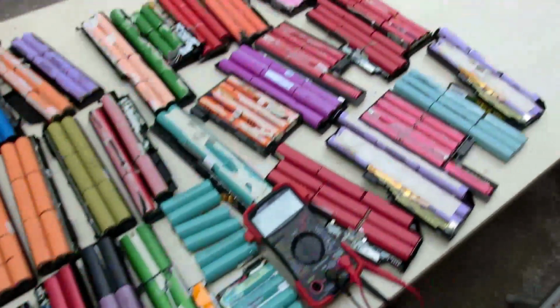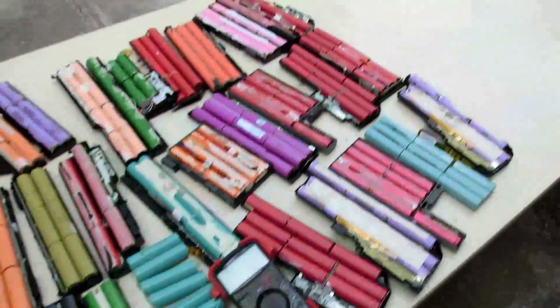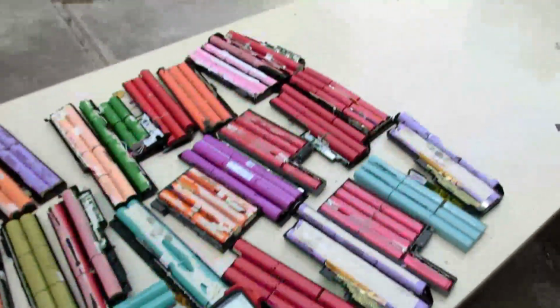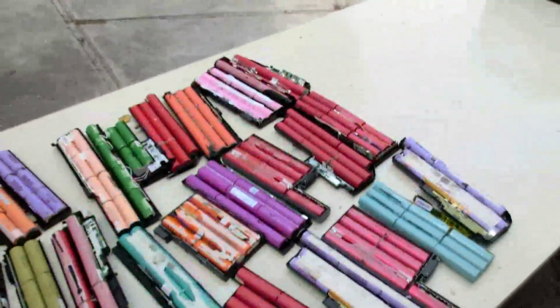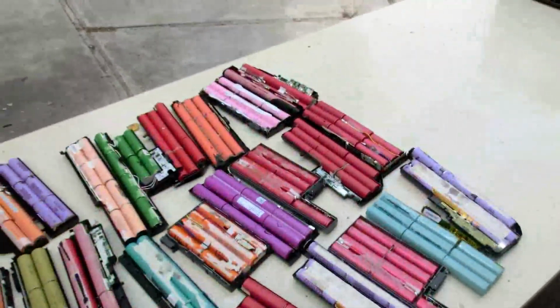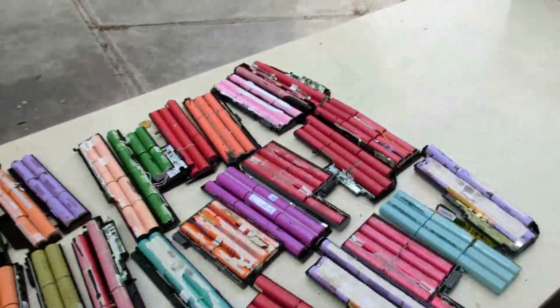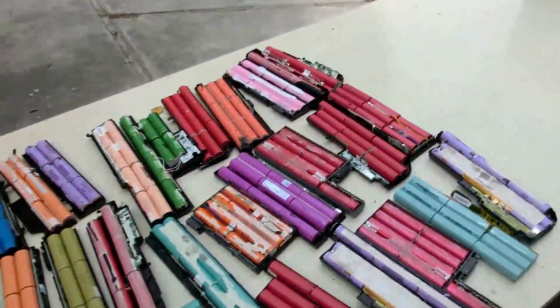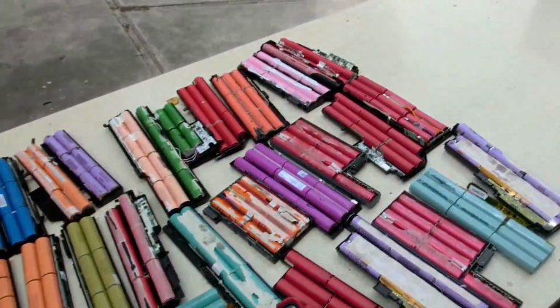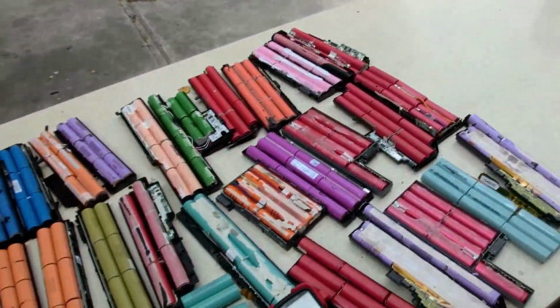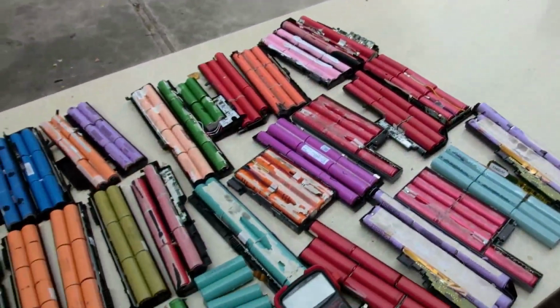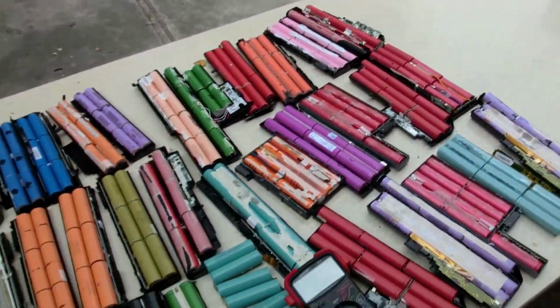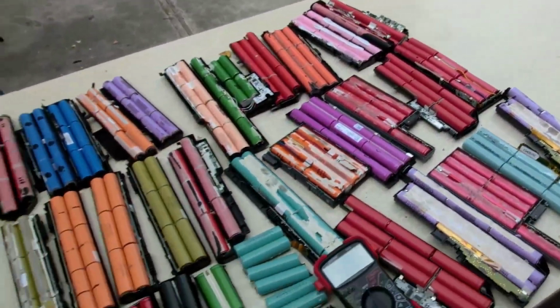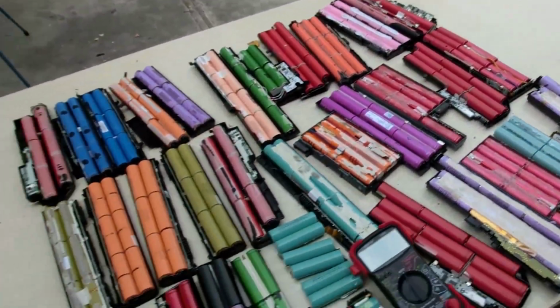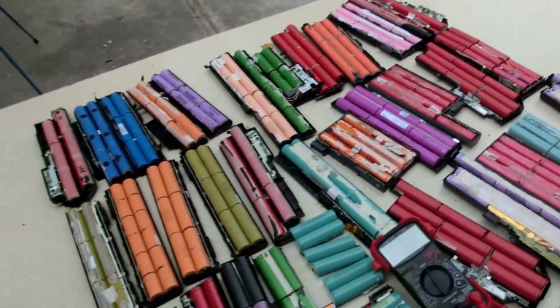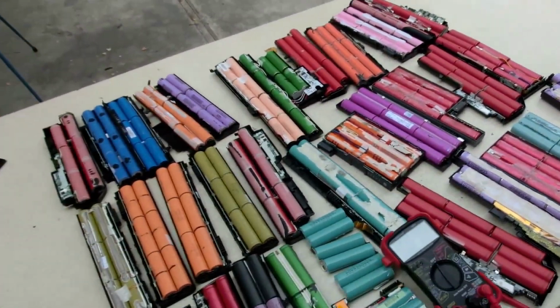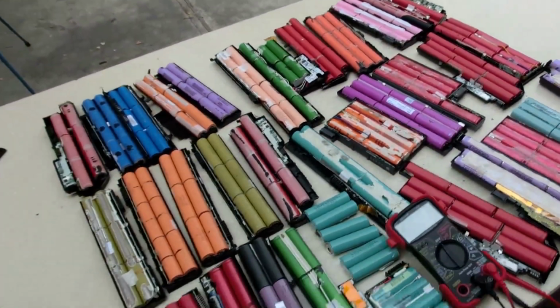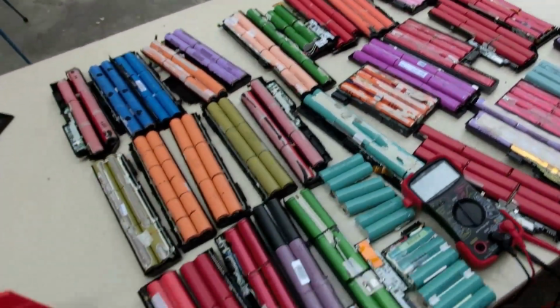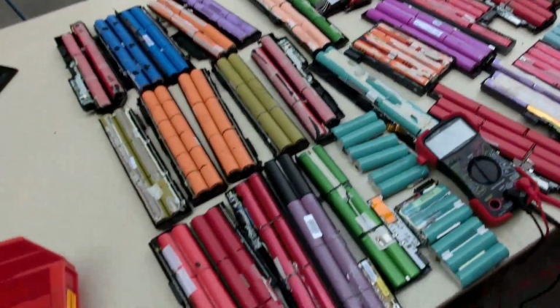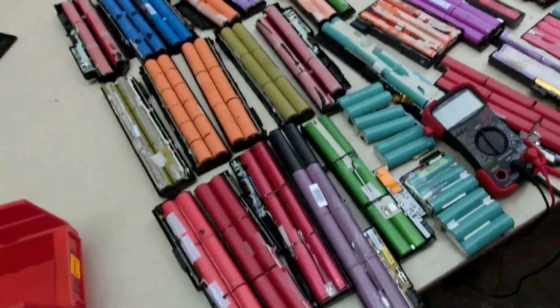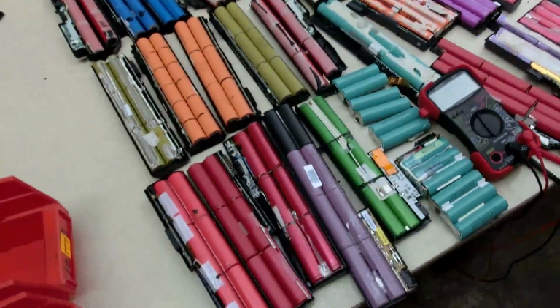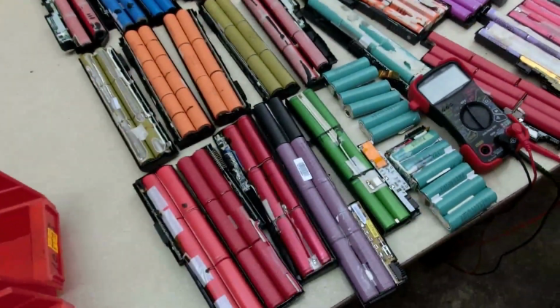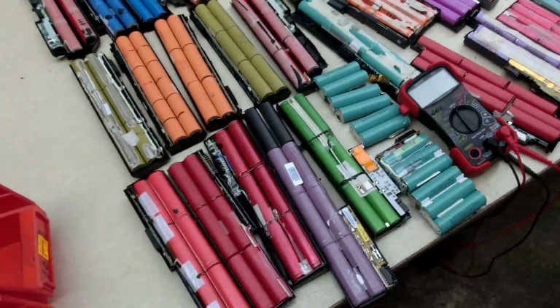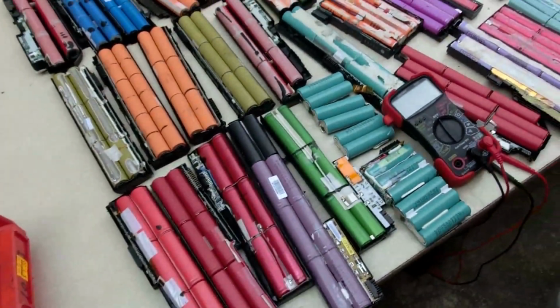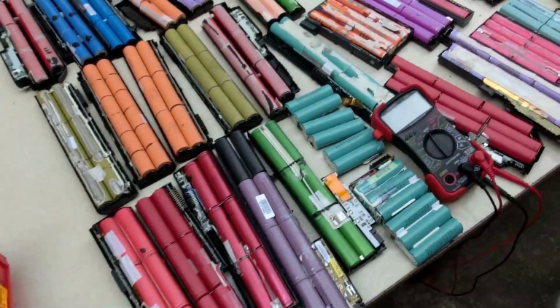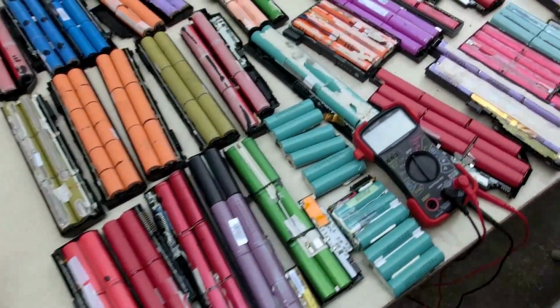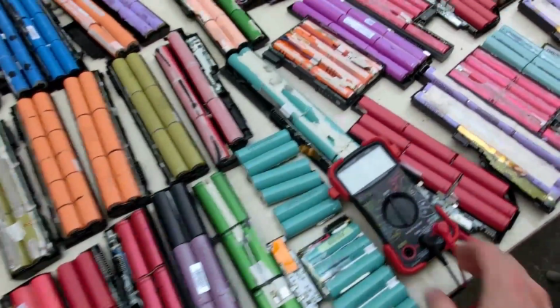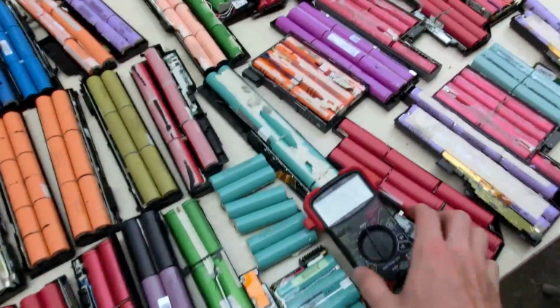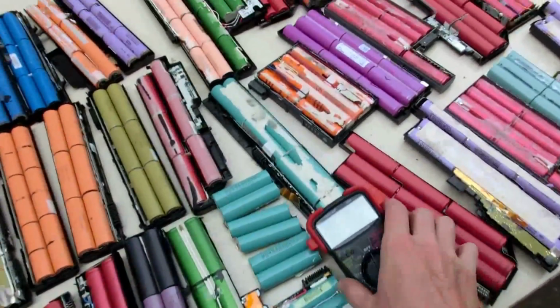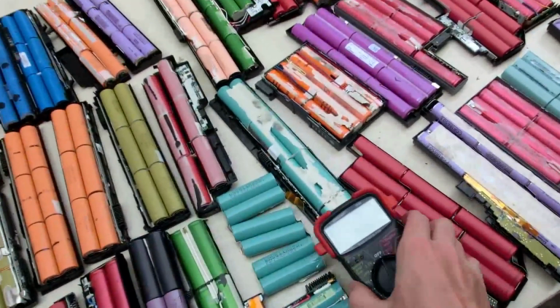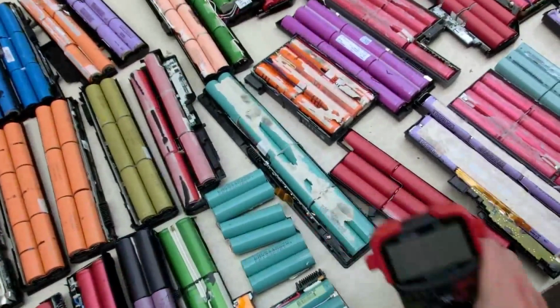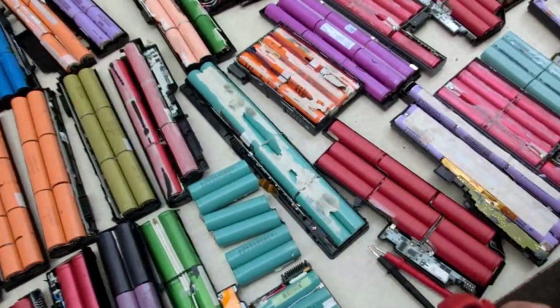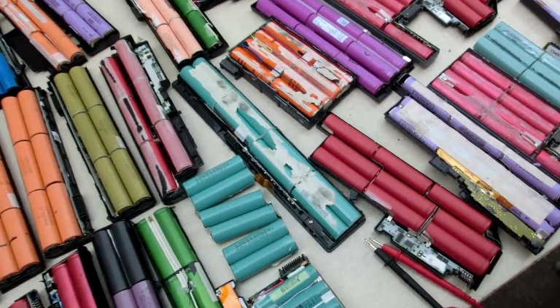266 cells. This cost me about $60 or so. That's not a bad deal.